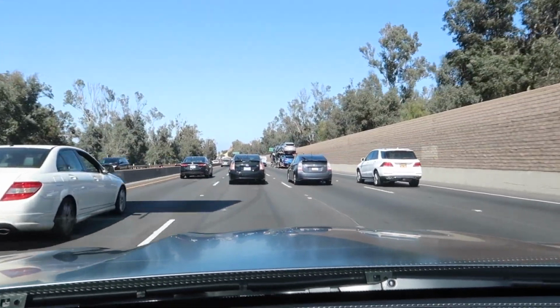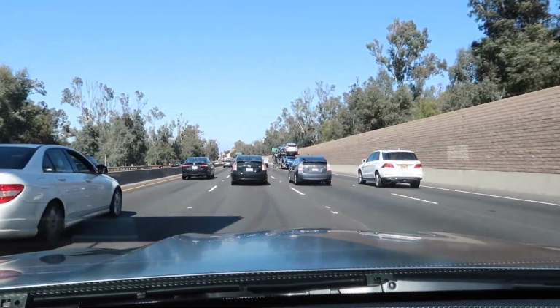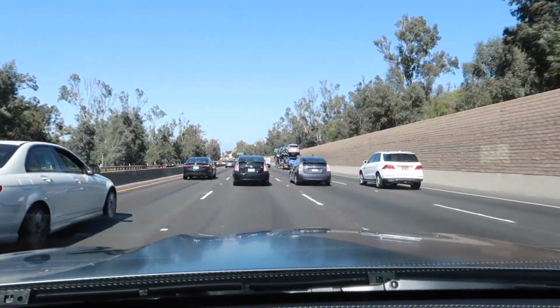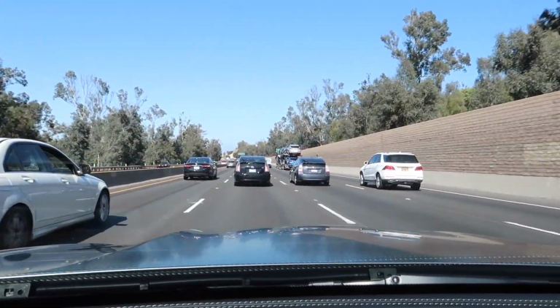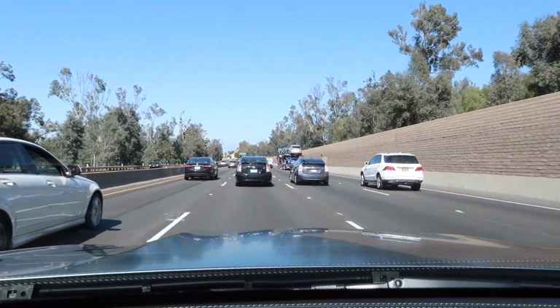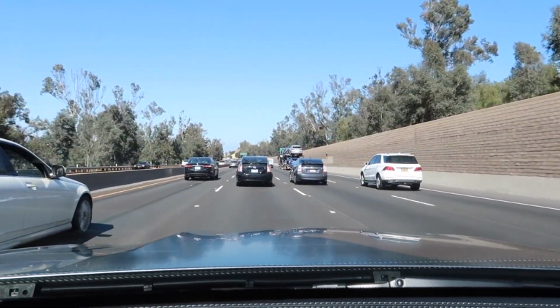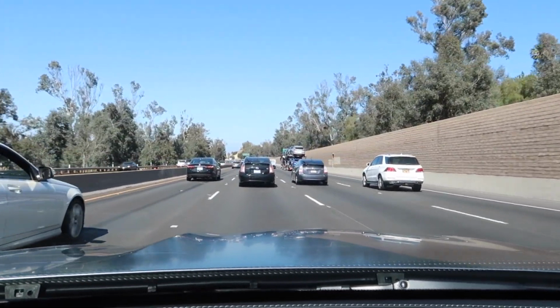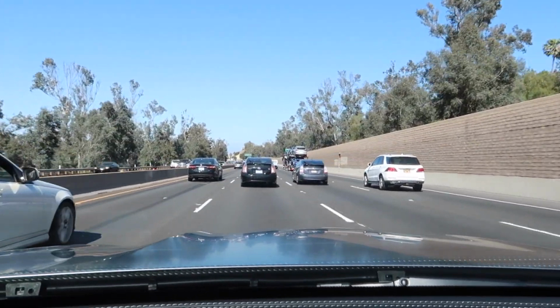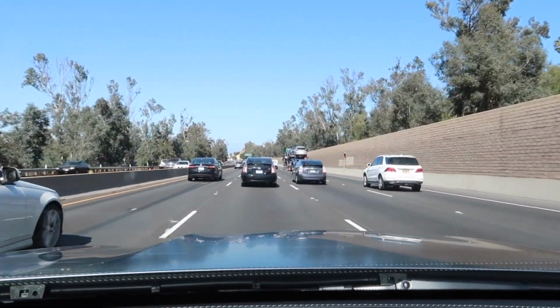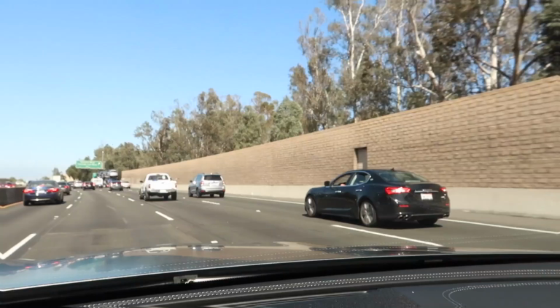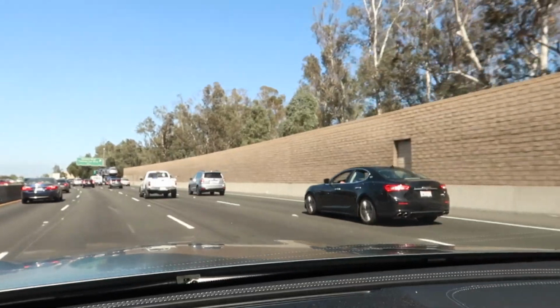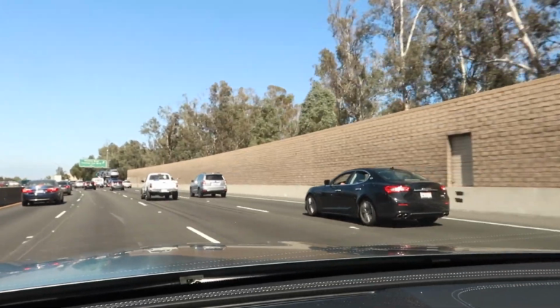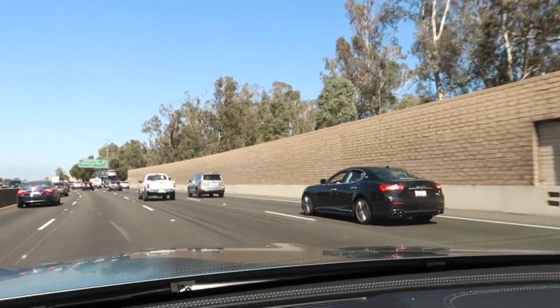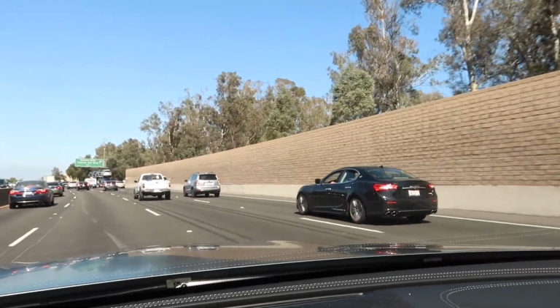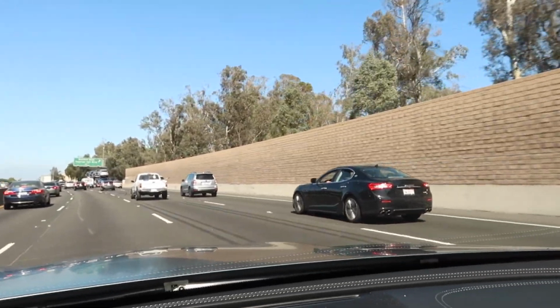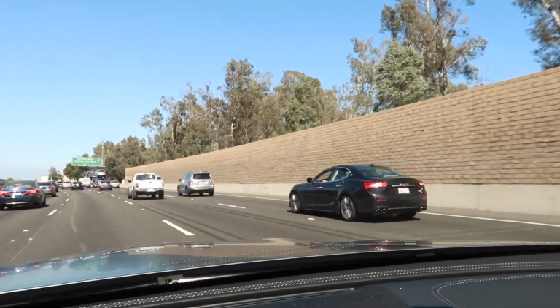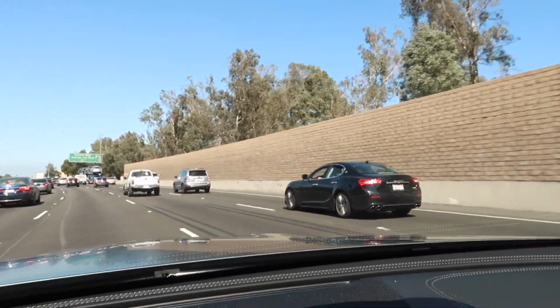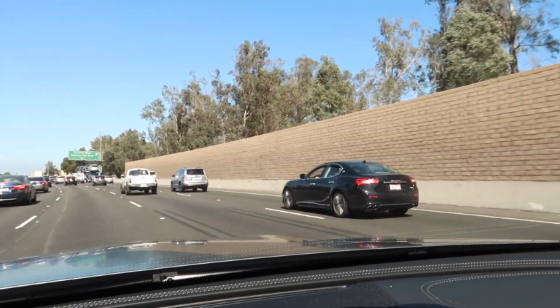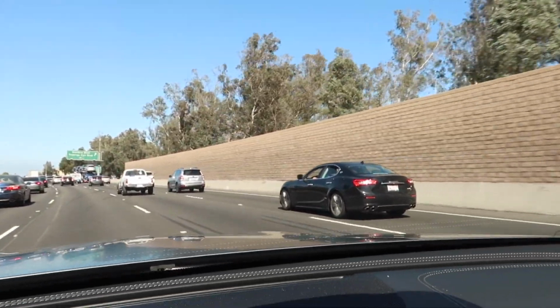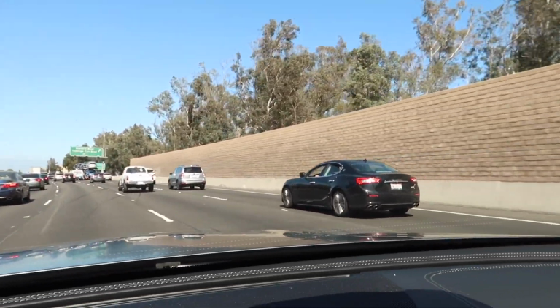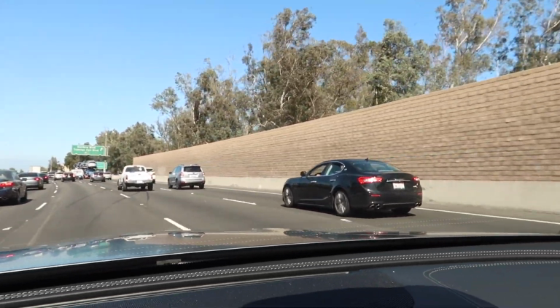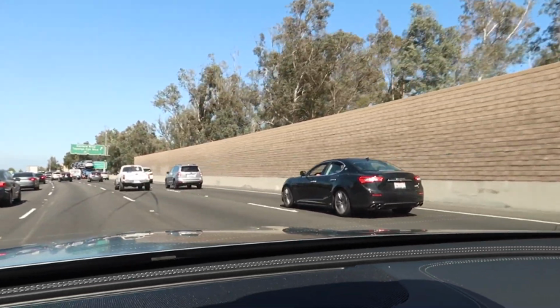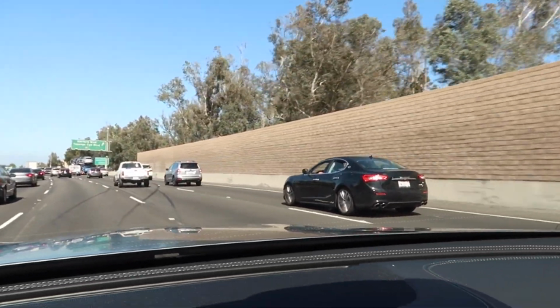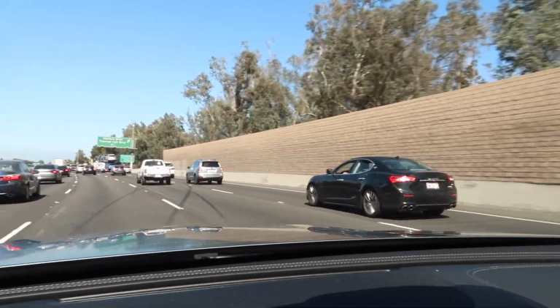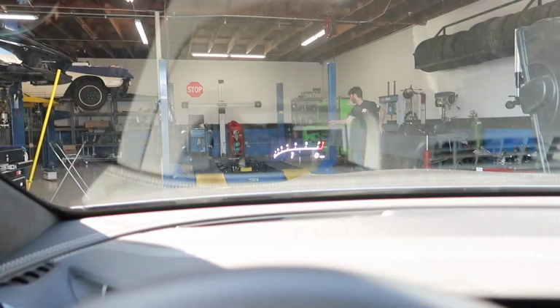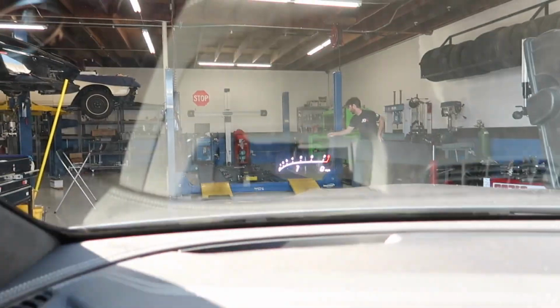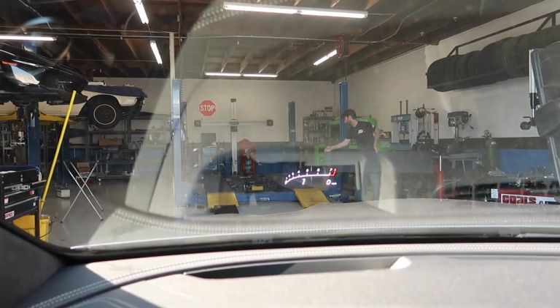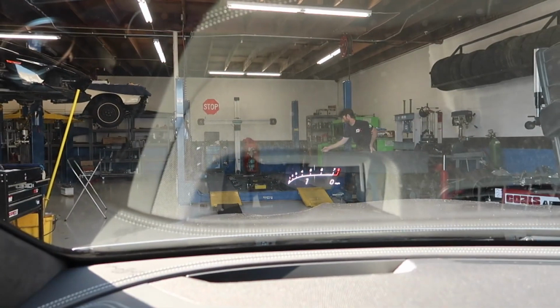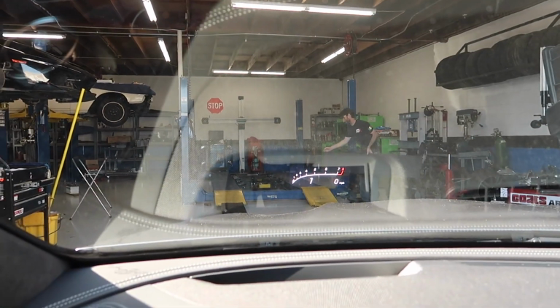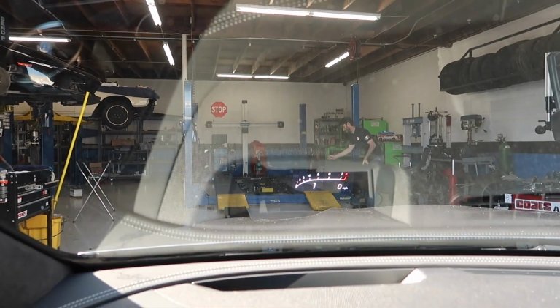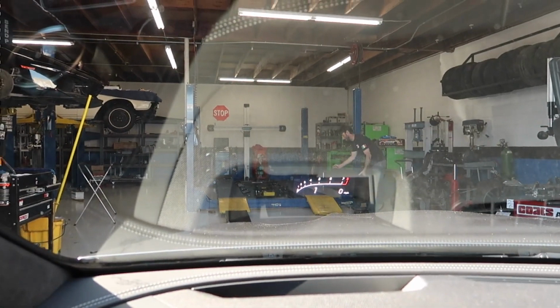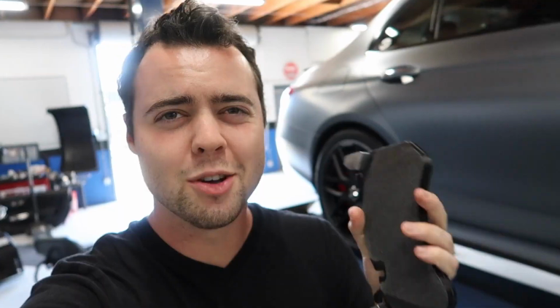This is LA traffic in a nutshell — two Priuses next to each other, just kill me. Two Priuses and a Ghibli all in one shot.